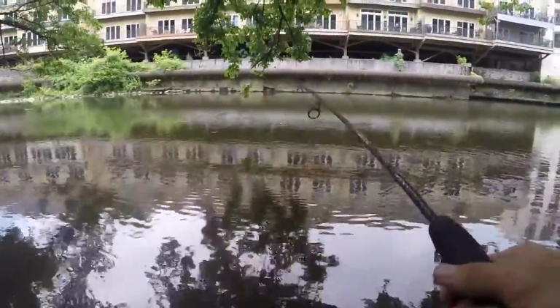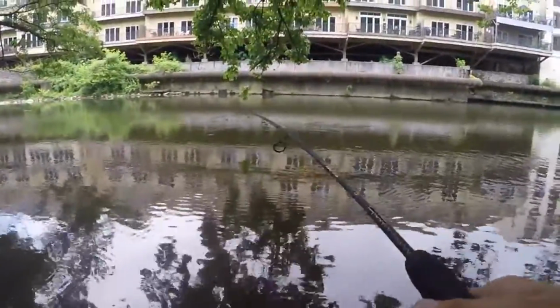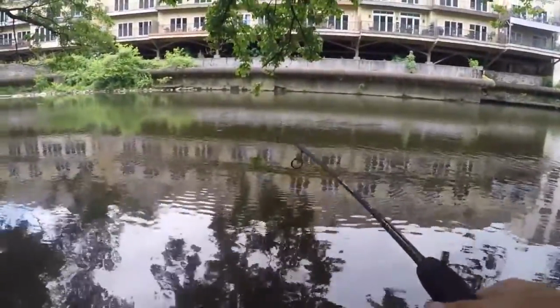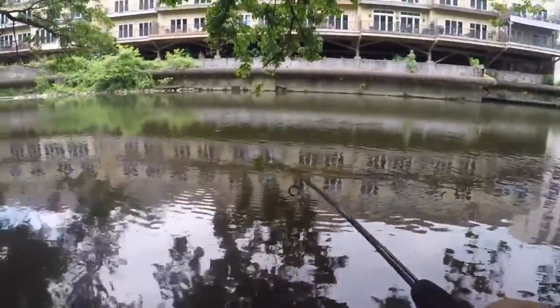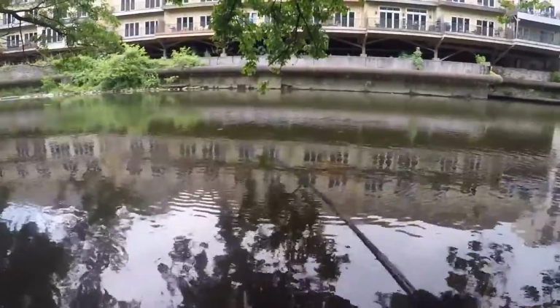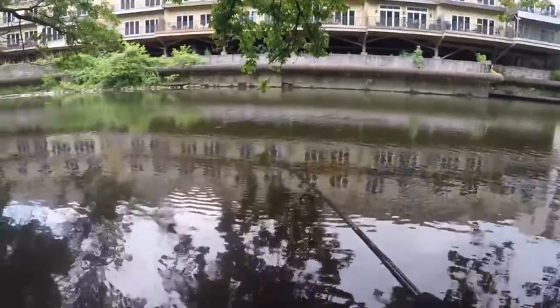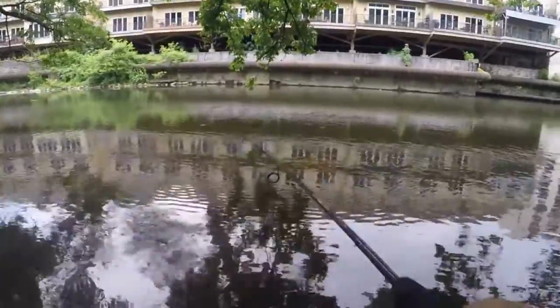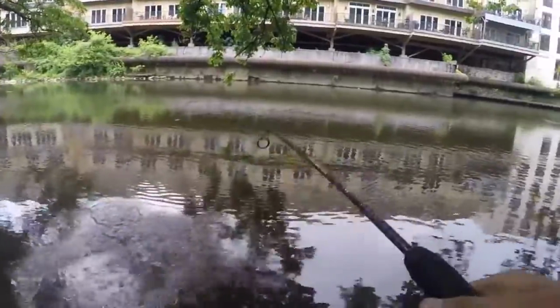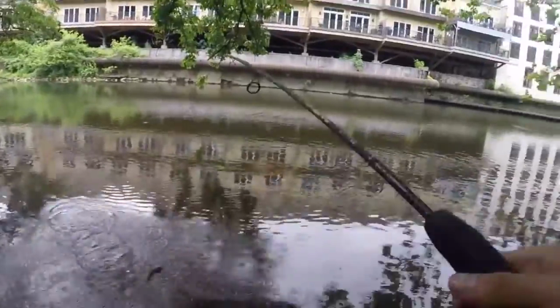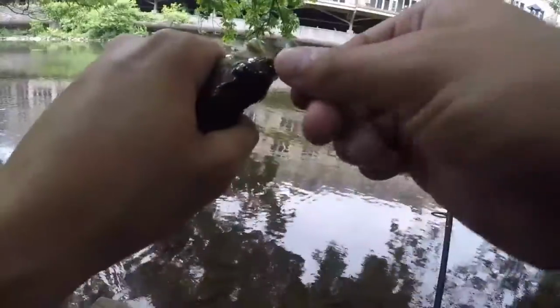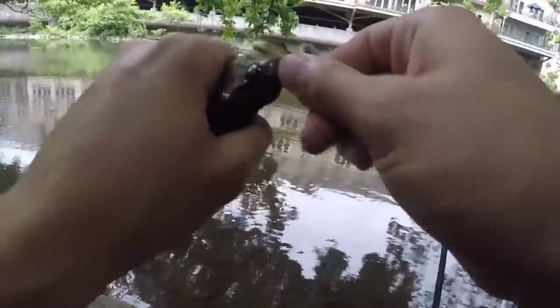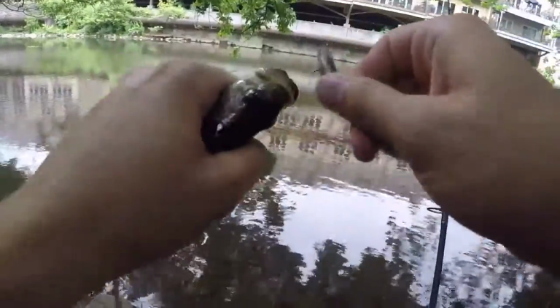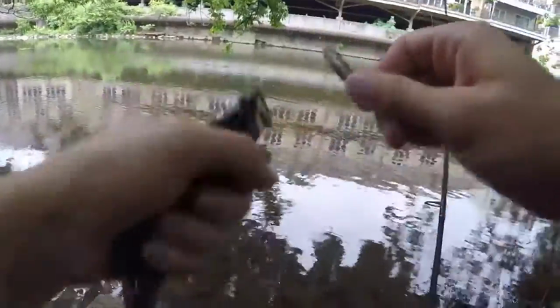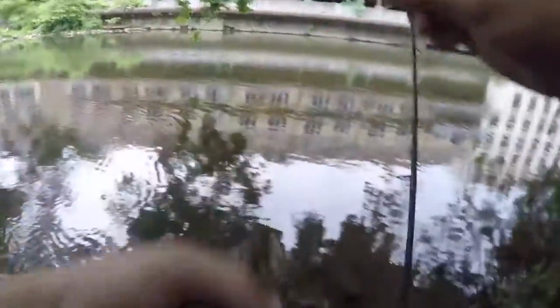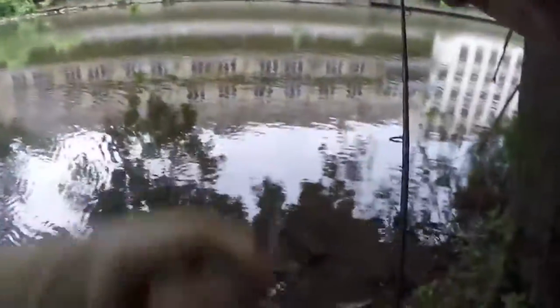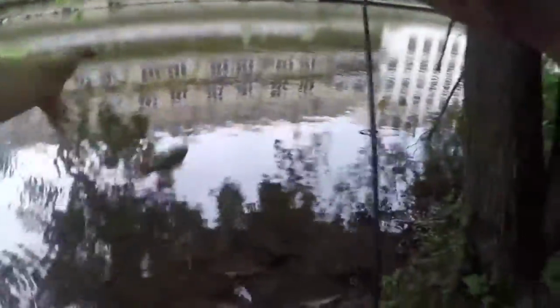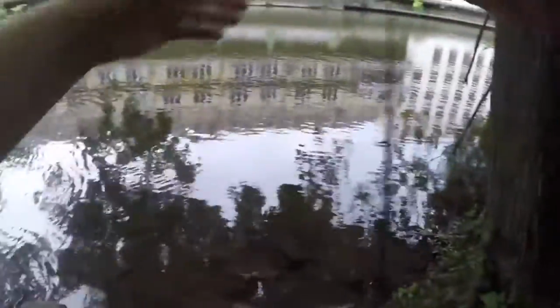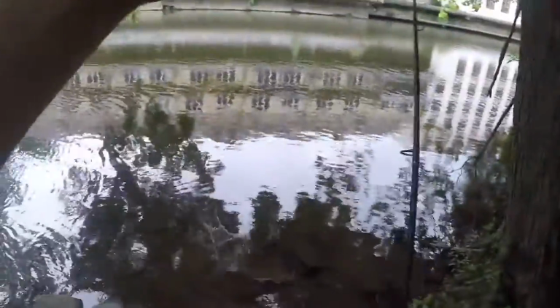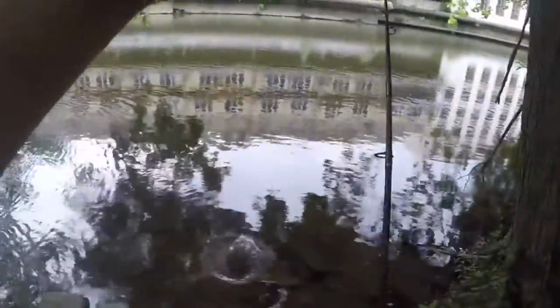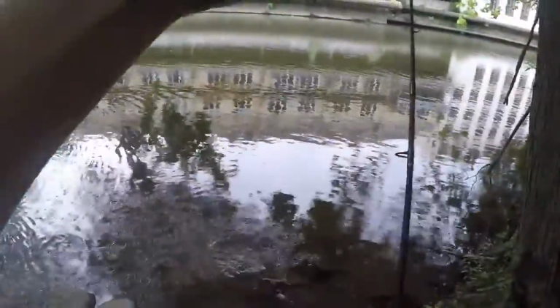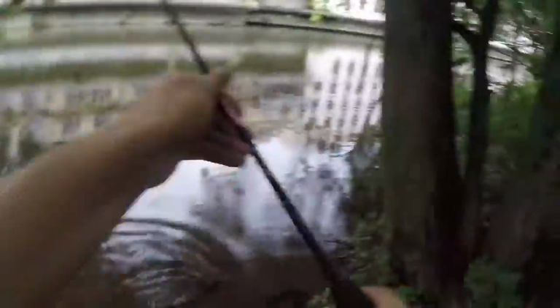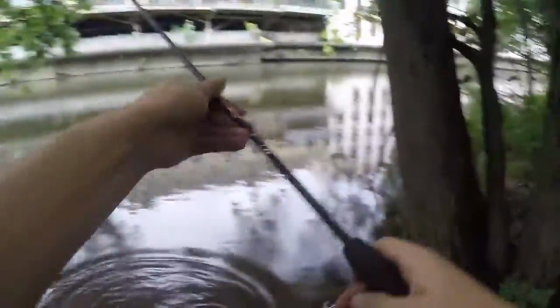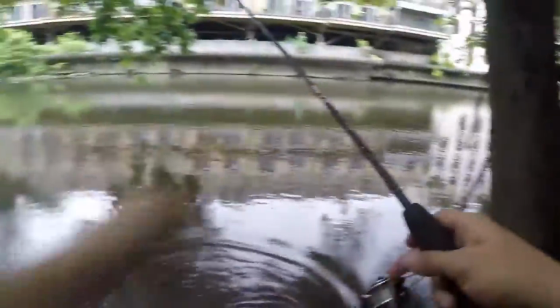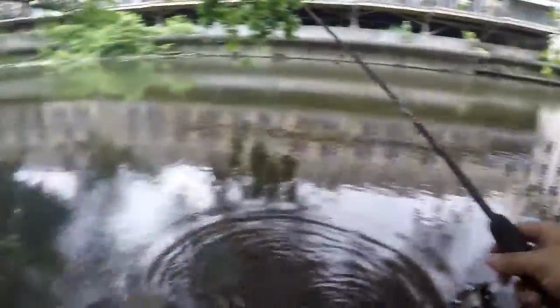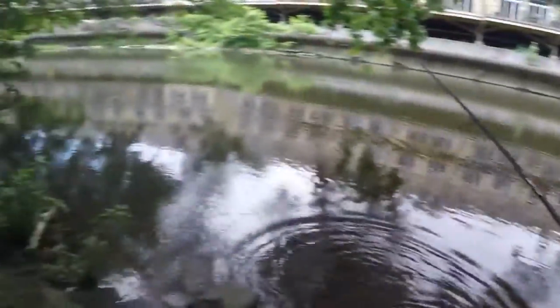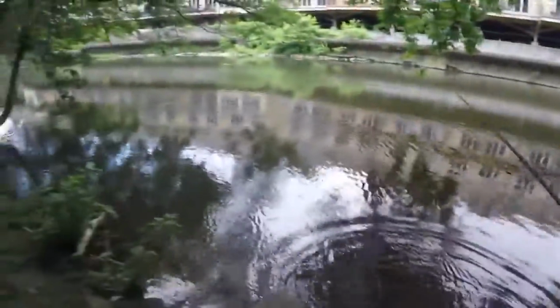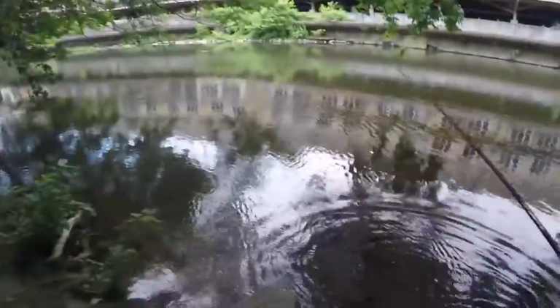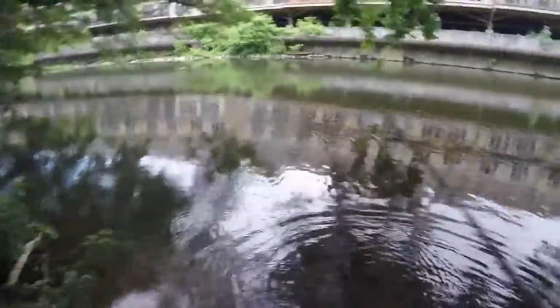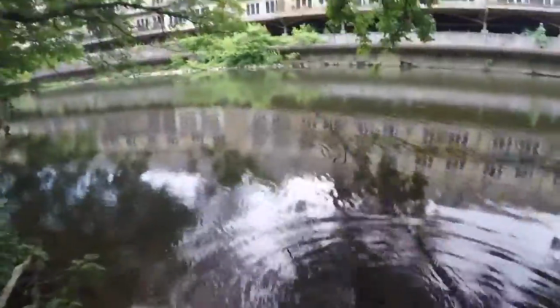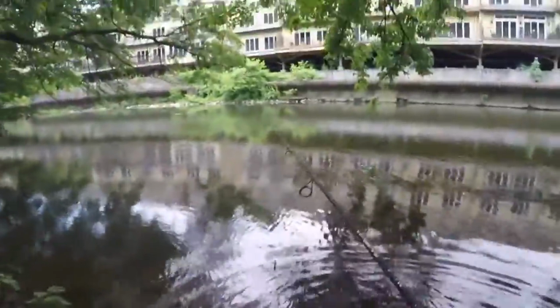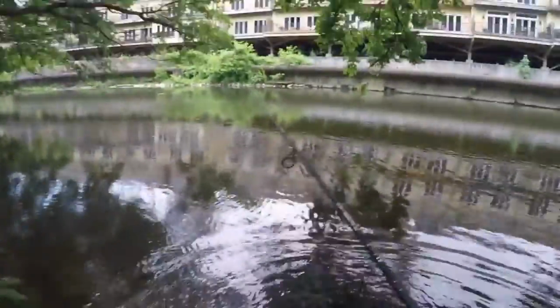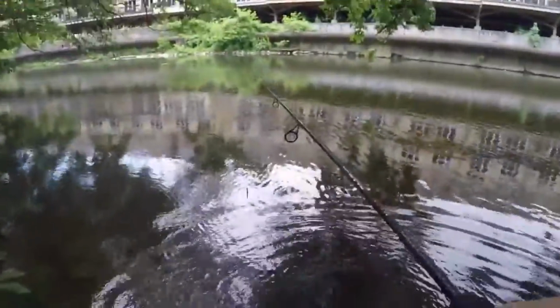There's another one — every cast, I'm telling you. If you're coming to the creeks, try this Ned rig. This is crazy.